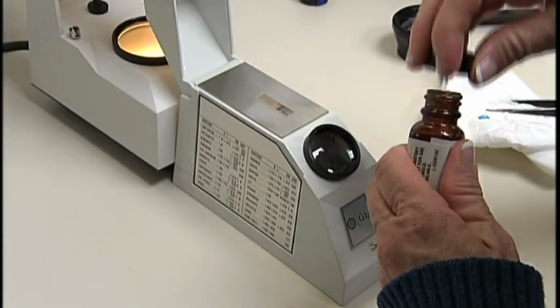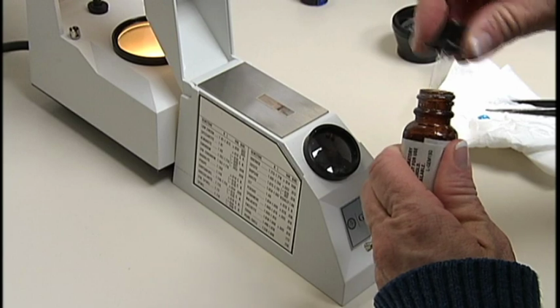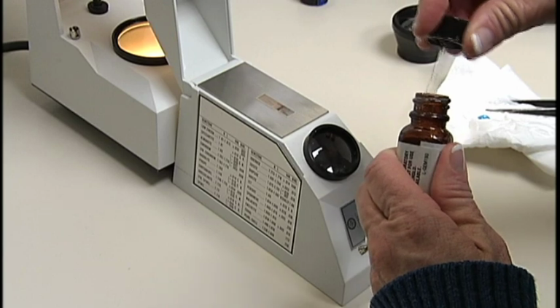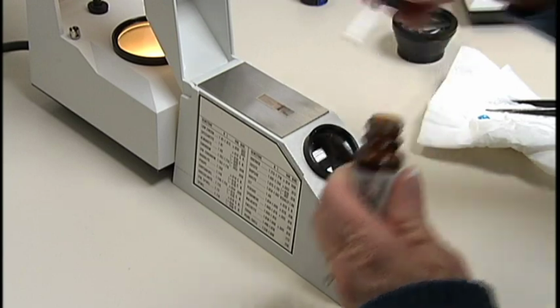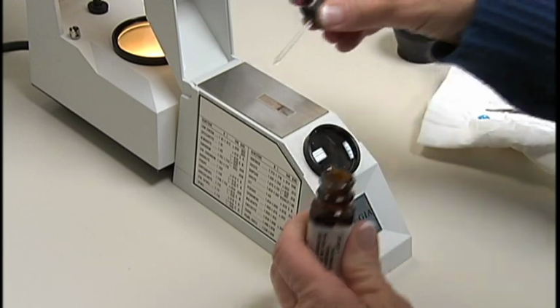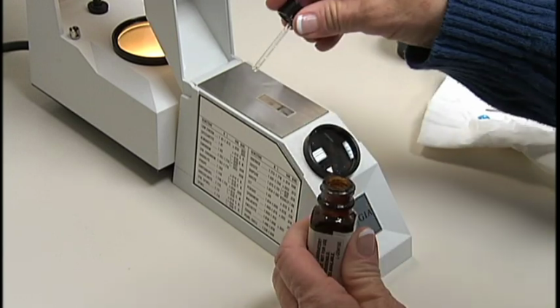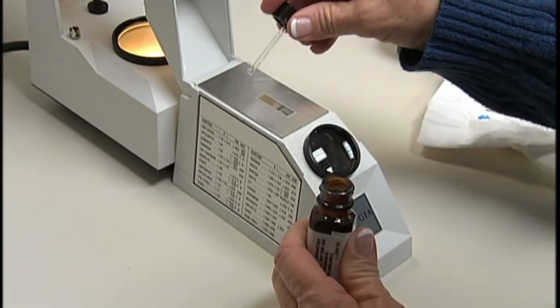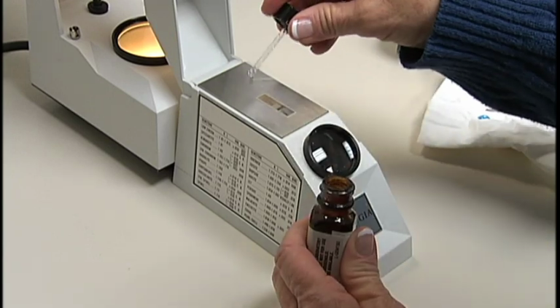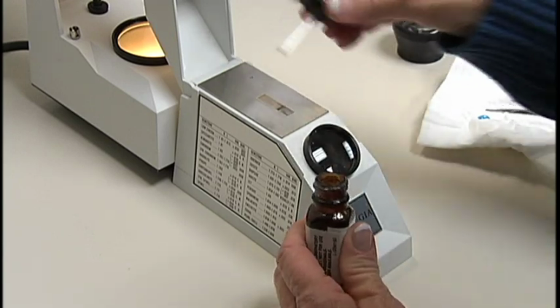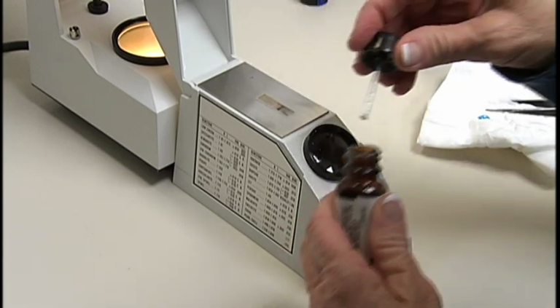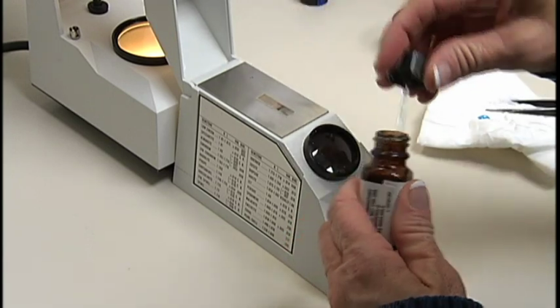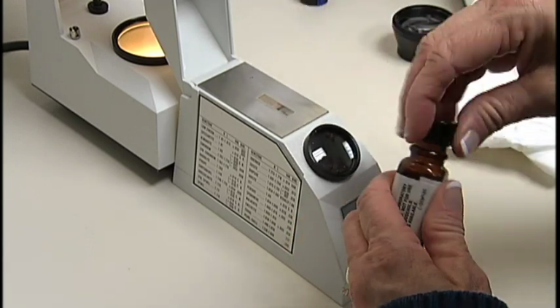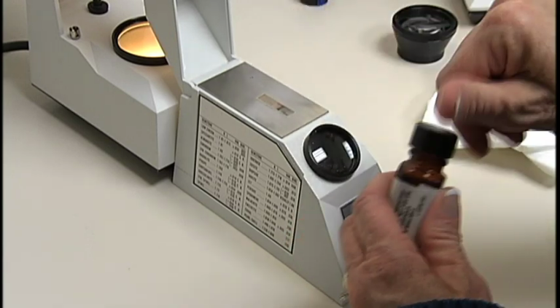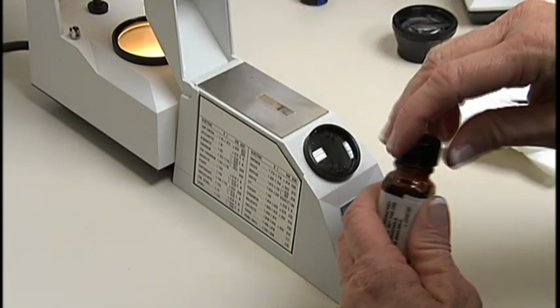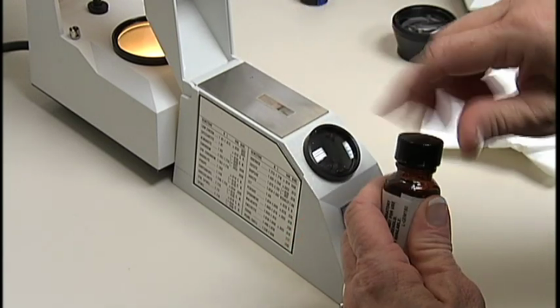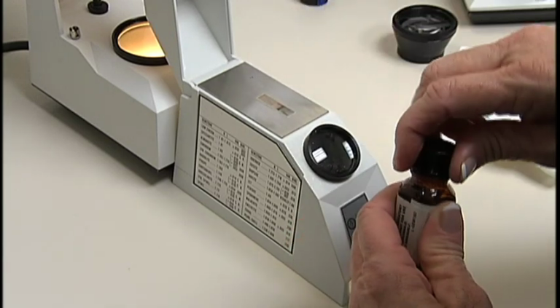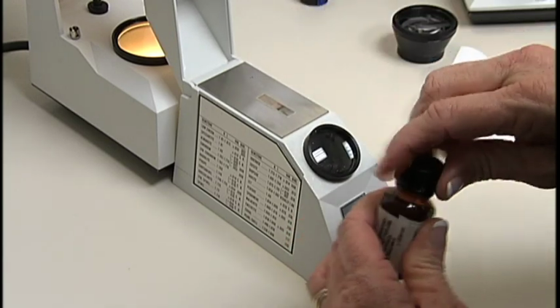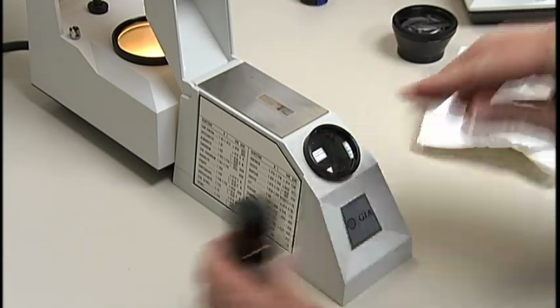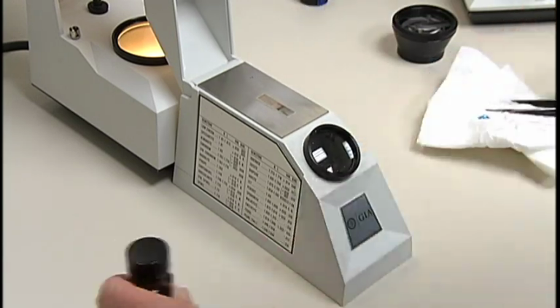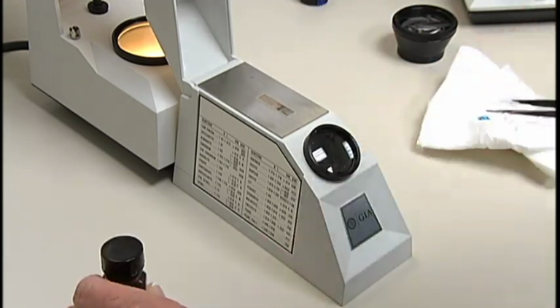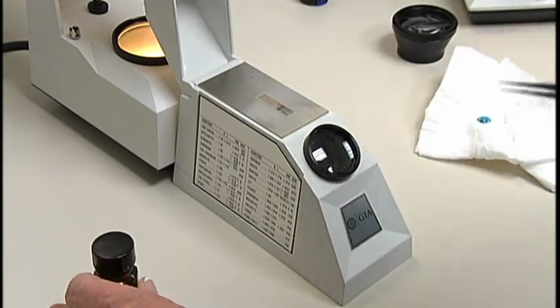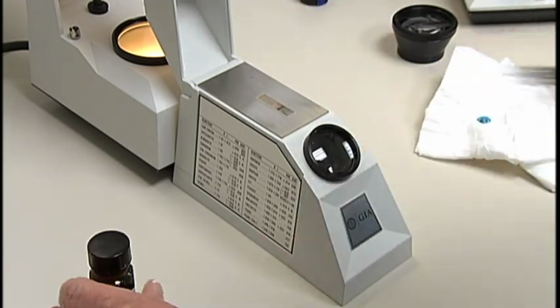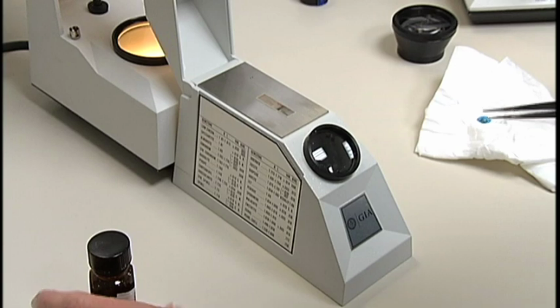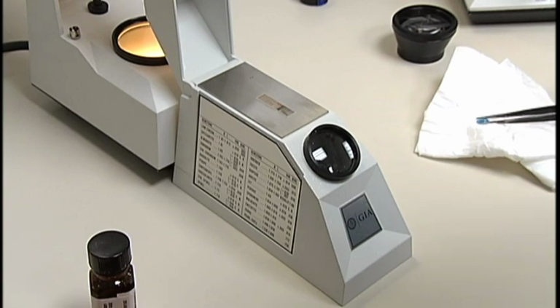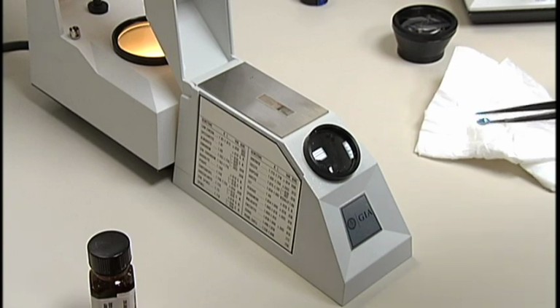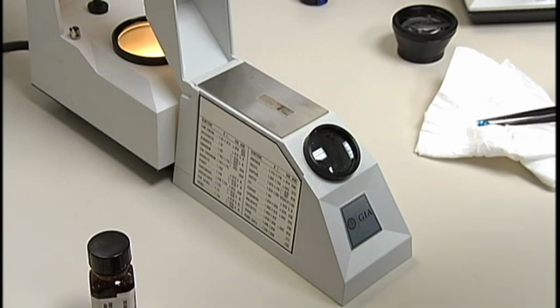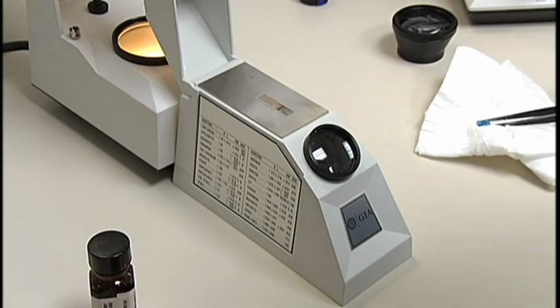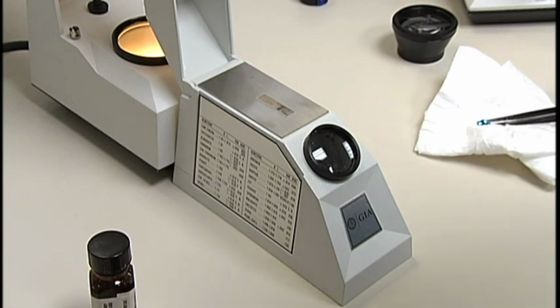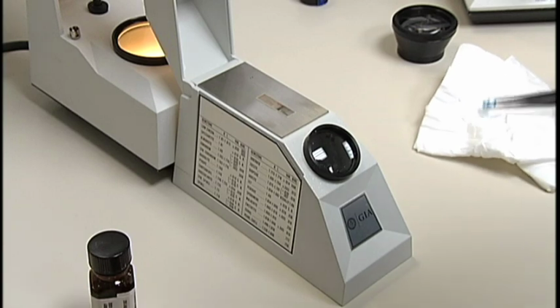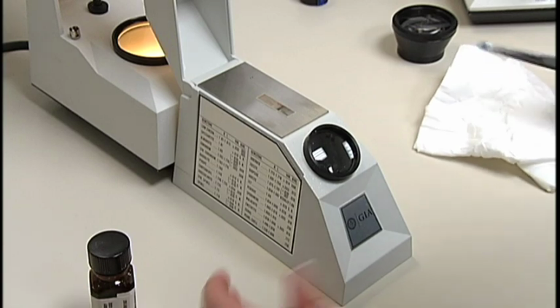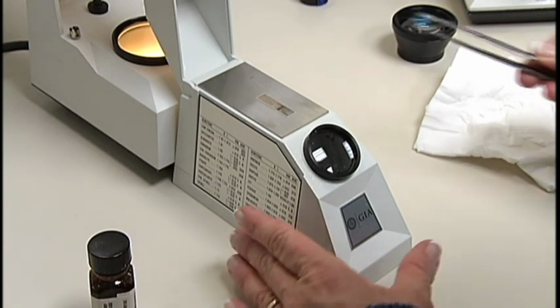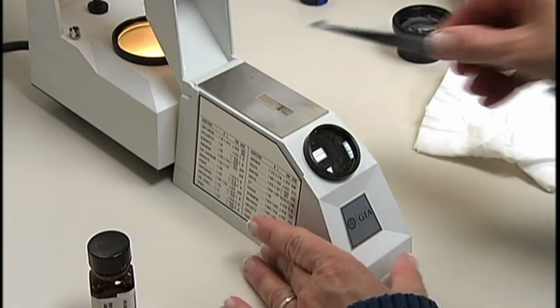Next, use the refractometer to obtain a reading on the refractive index. Be careful not to use too much liquid.